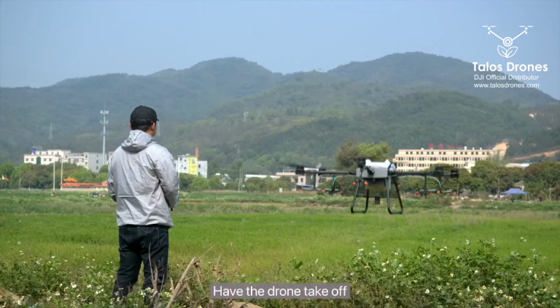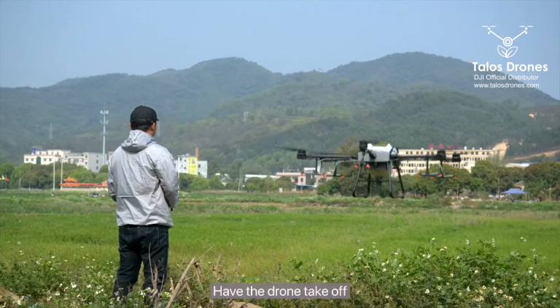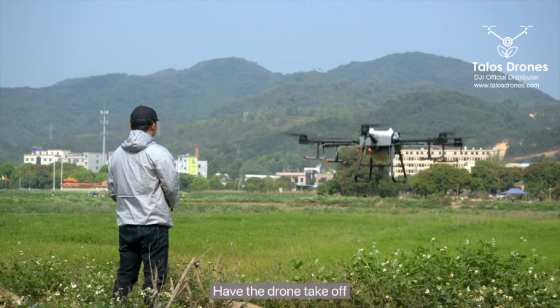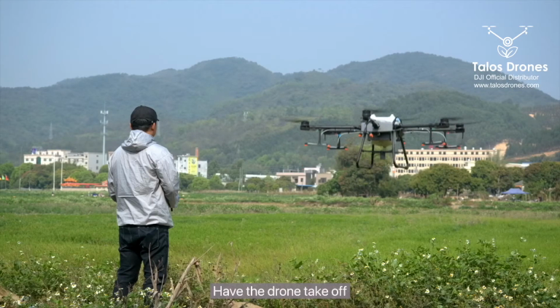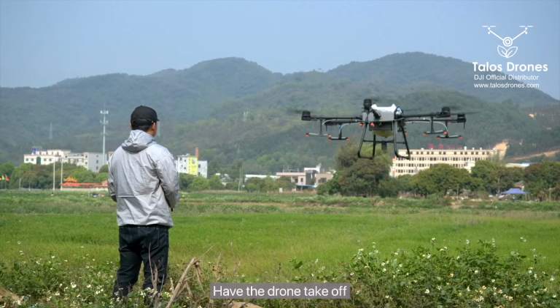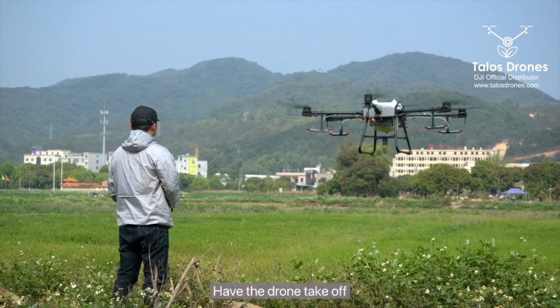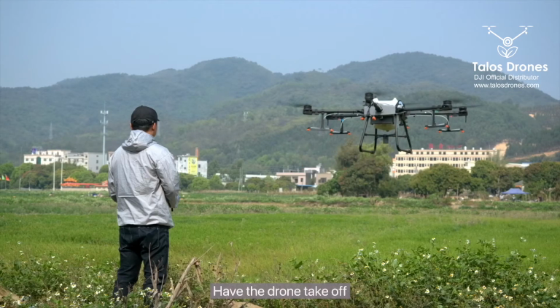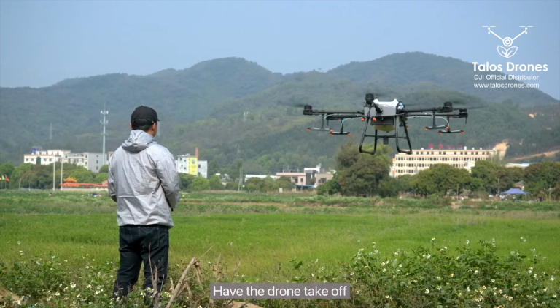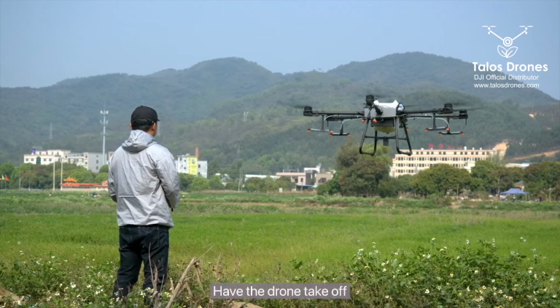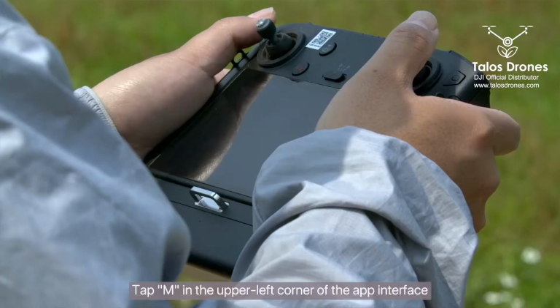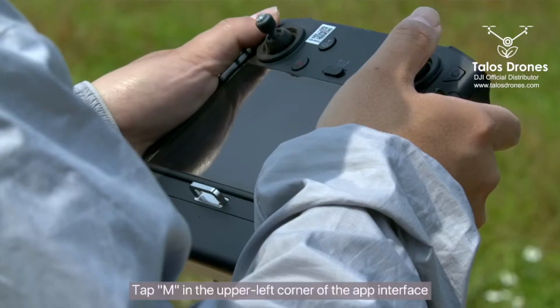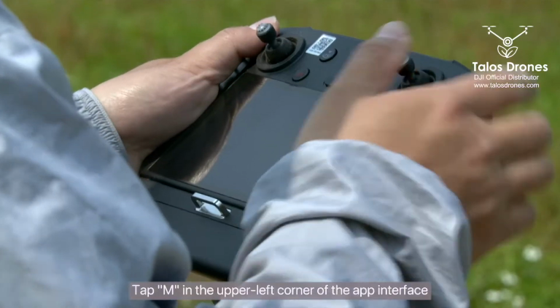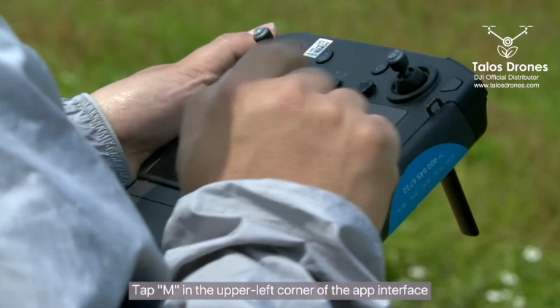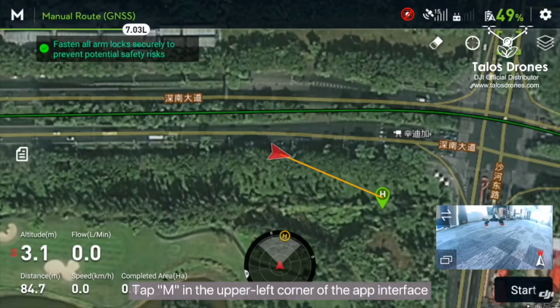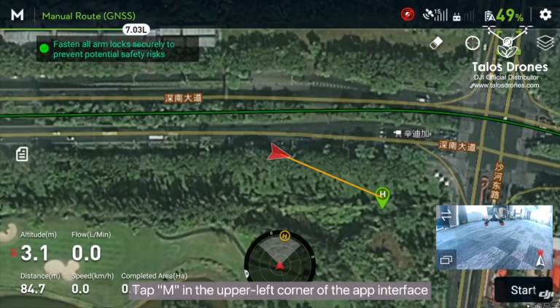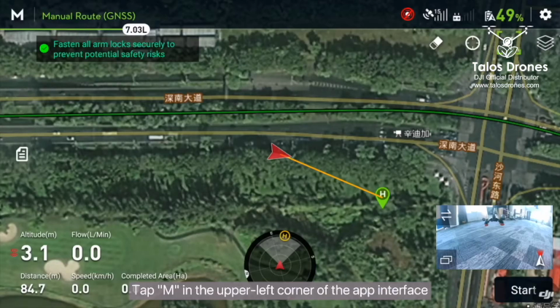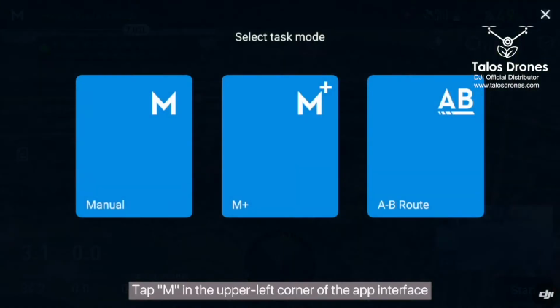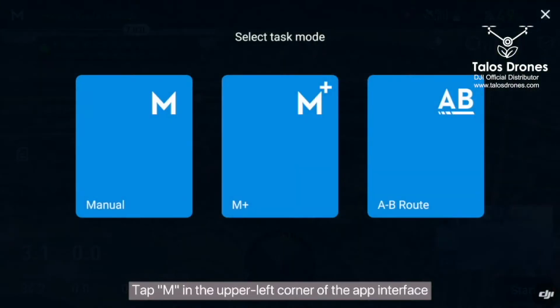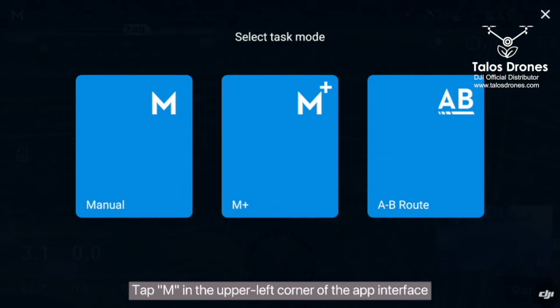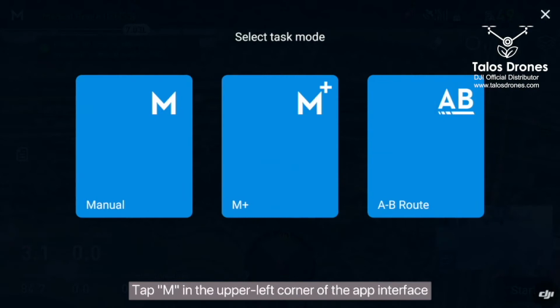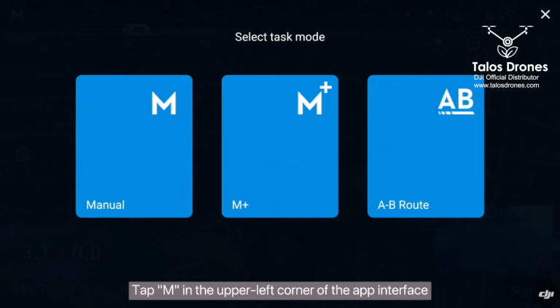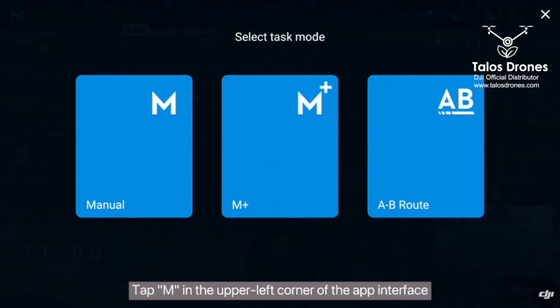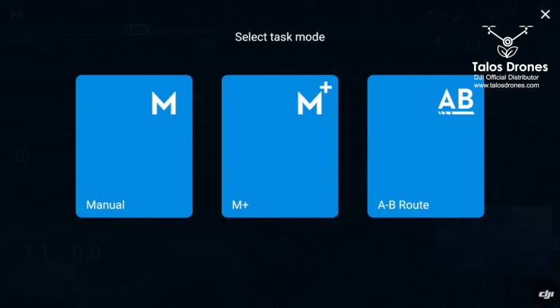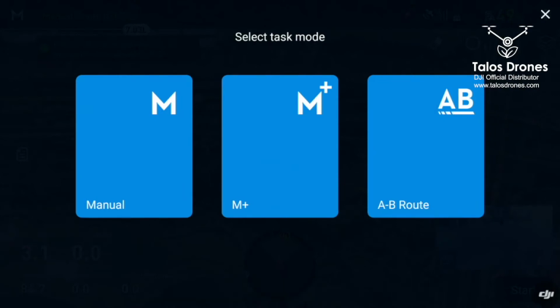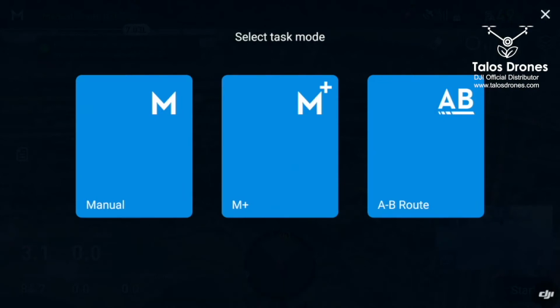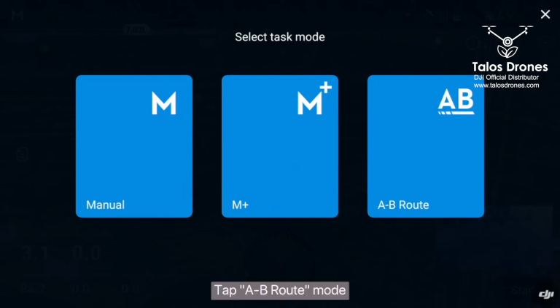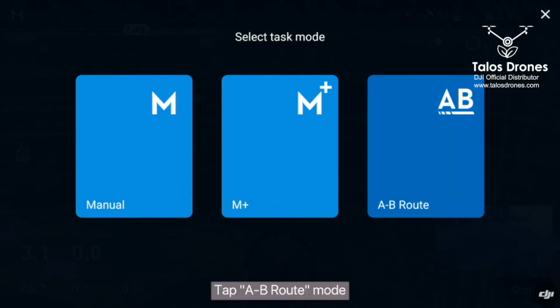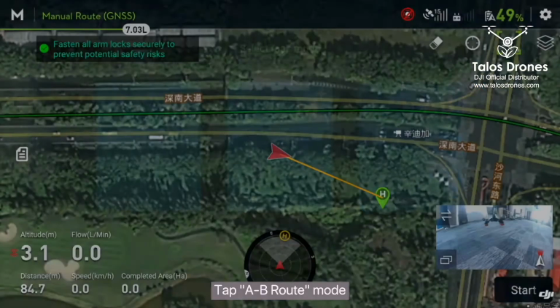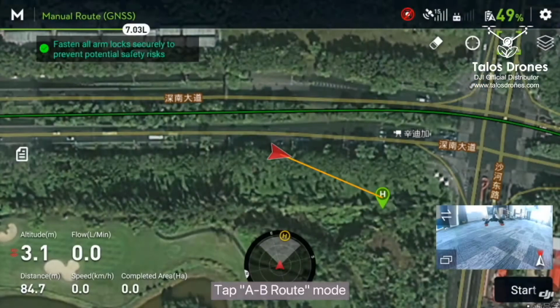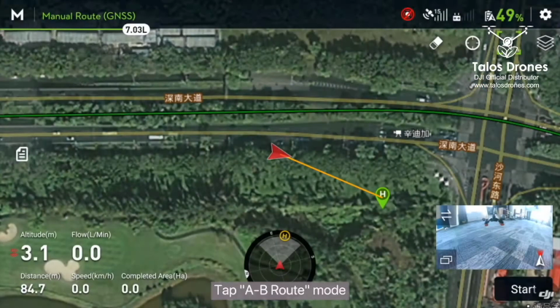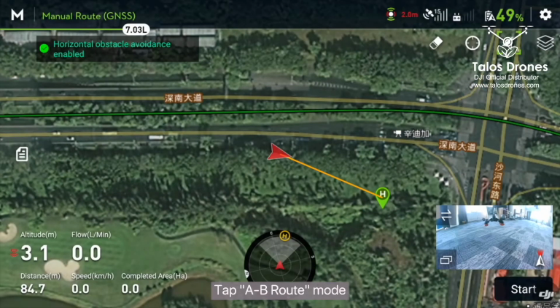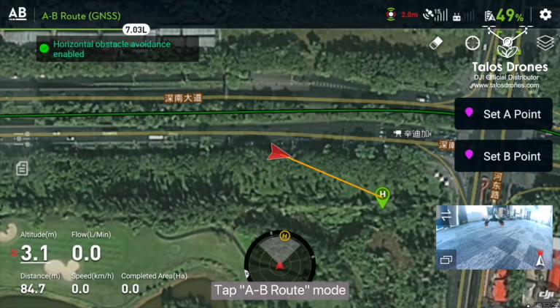Have the drone take off. Tap M in the upper left corner of the app interface, then tap A to B route mode.